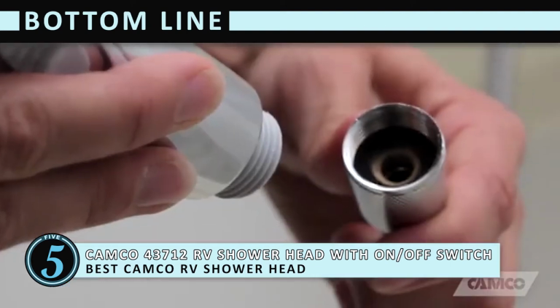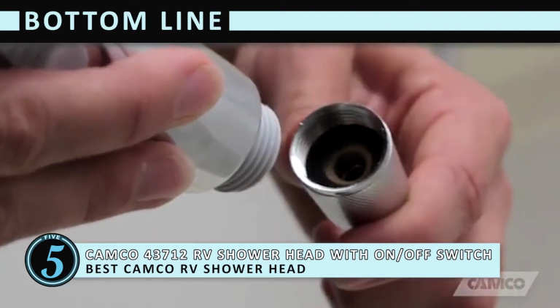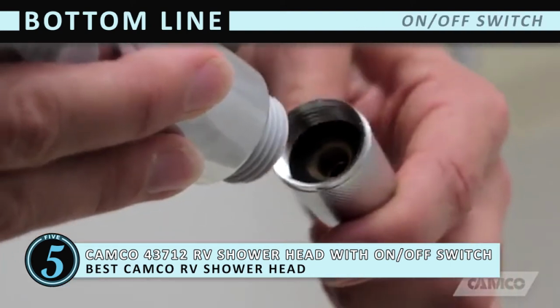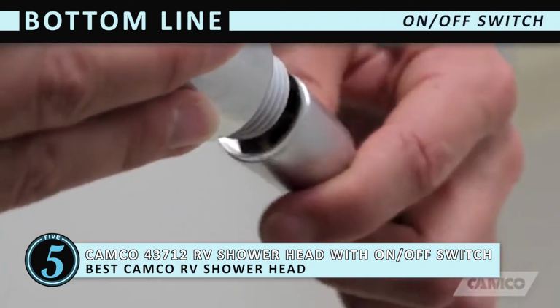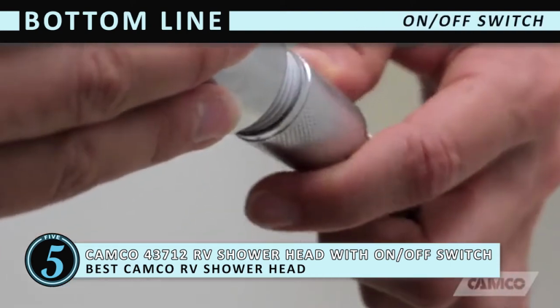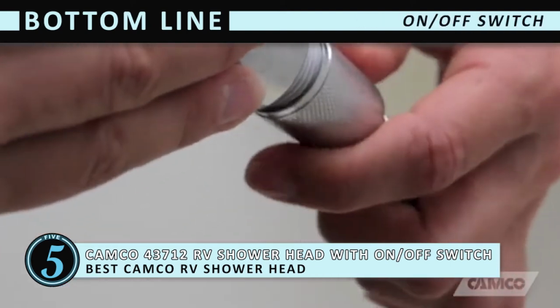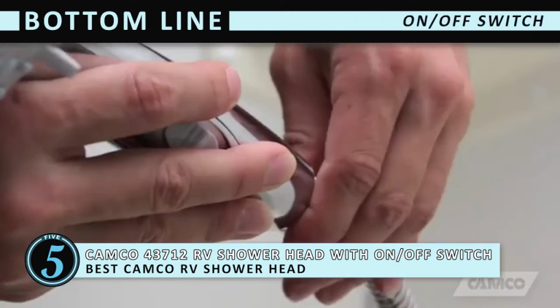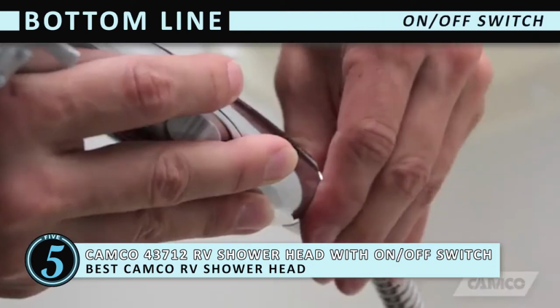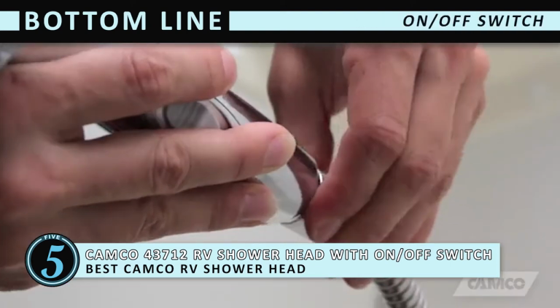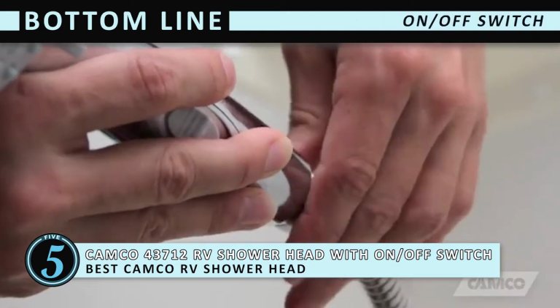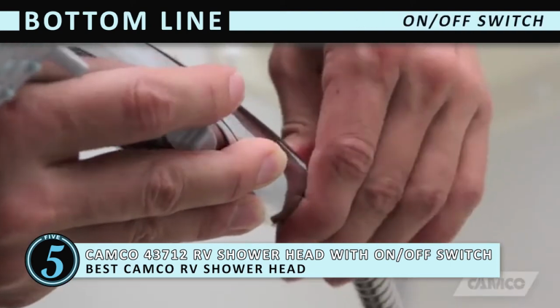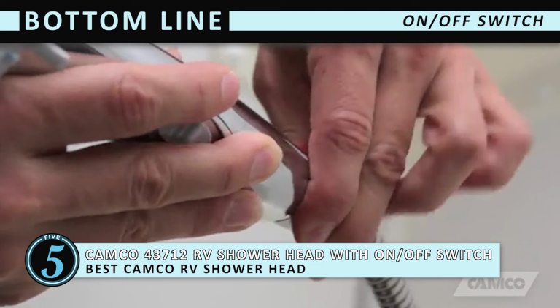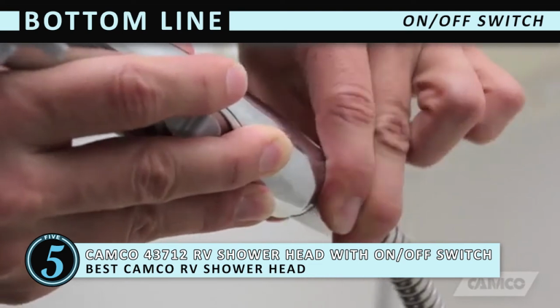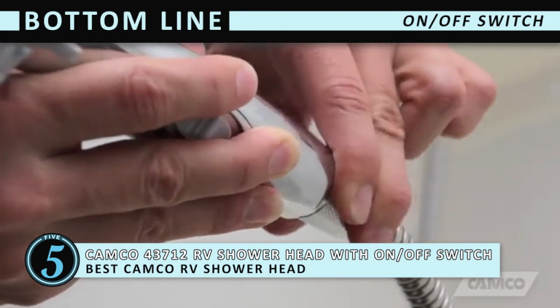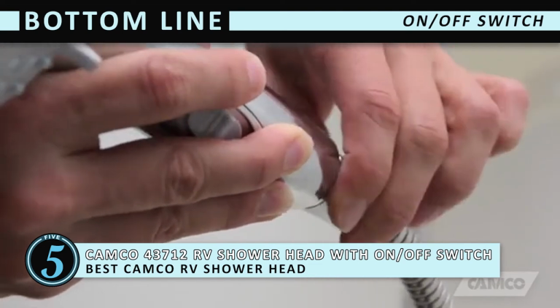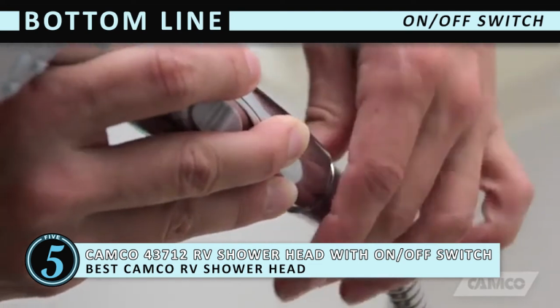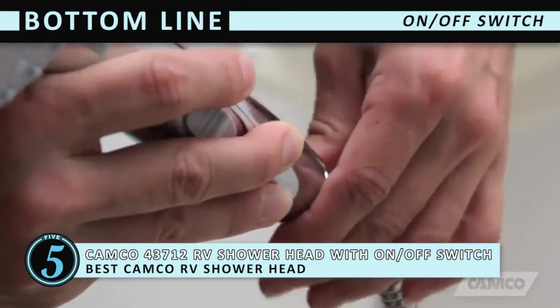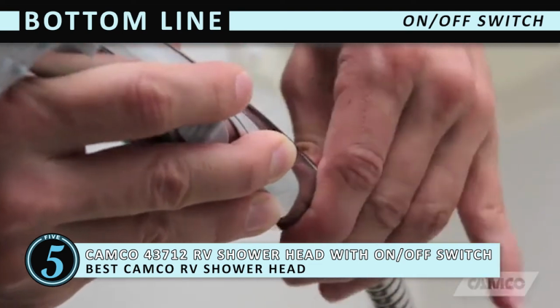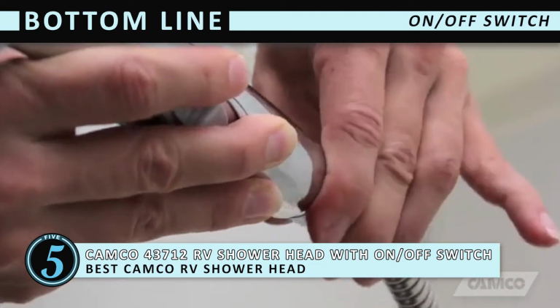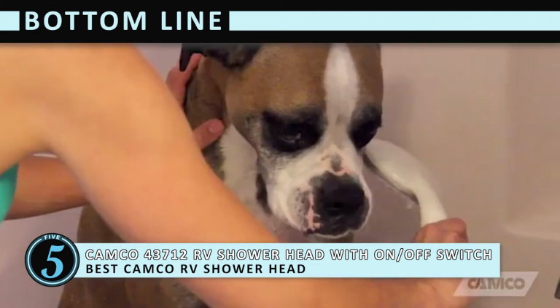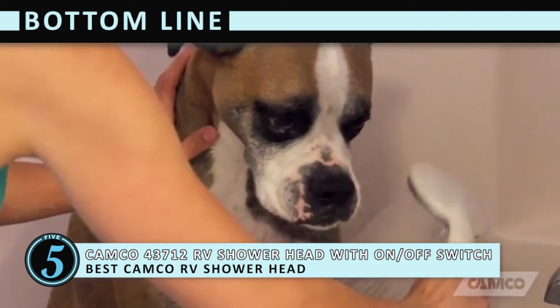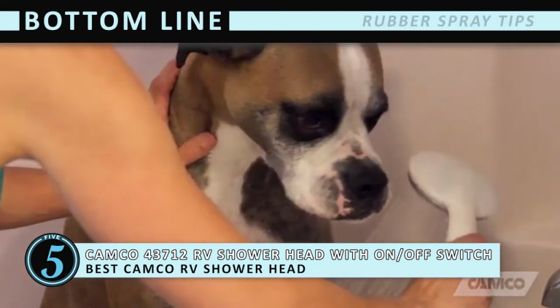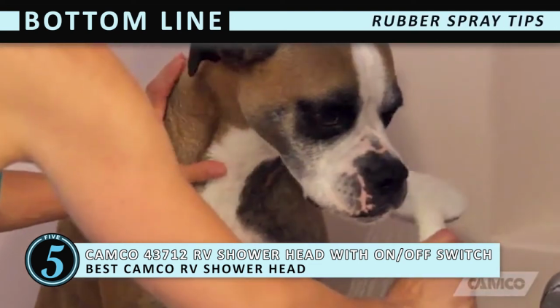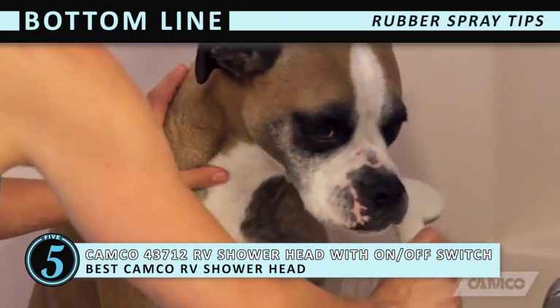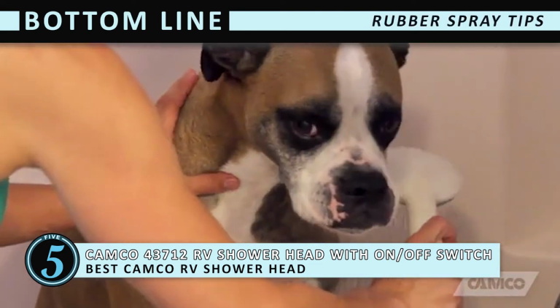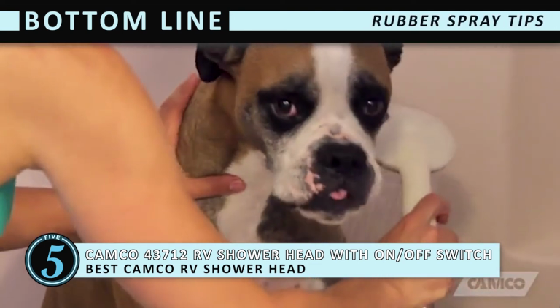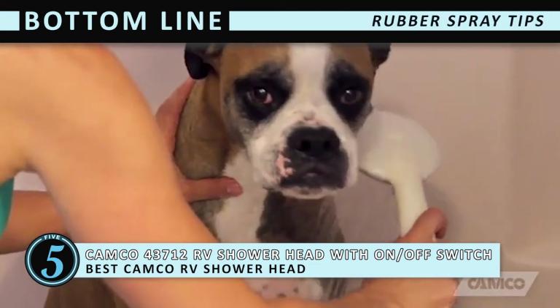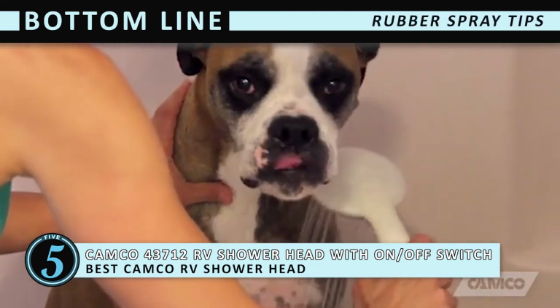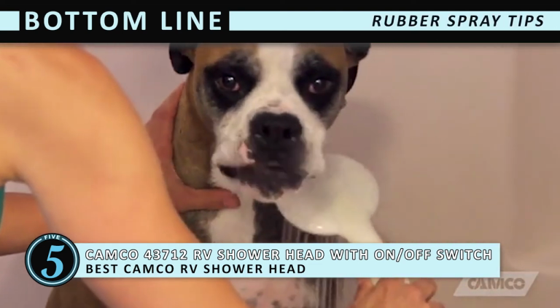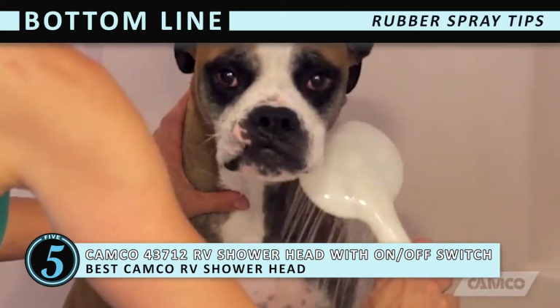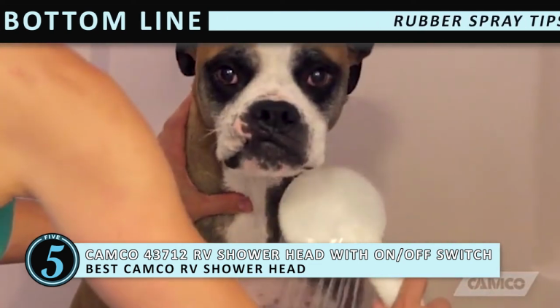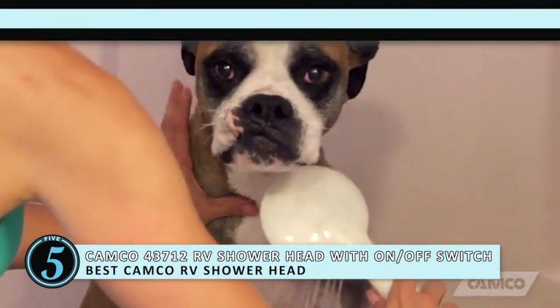The on-off switch can be used to pause water flow, reducing water consumption. And the rubber spray tips make cleaning easy.